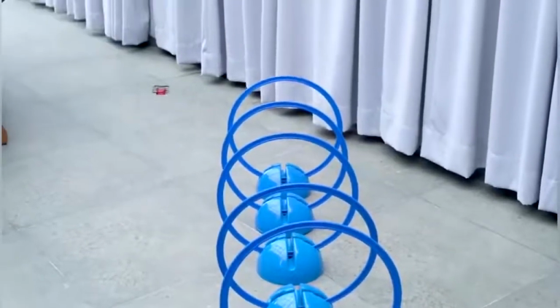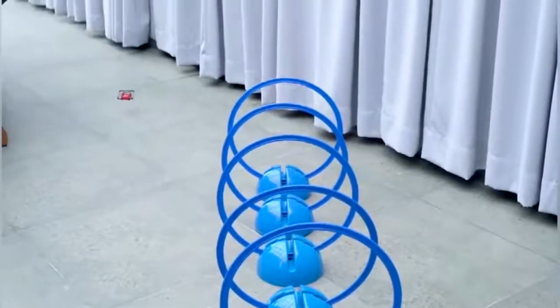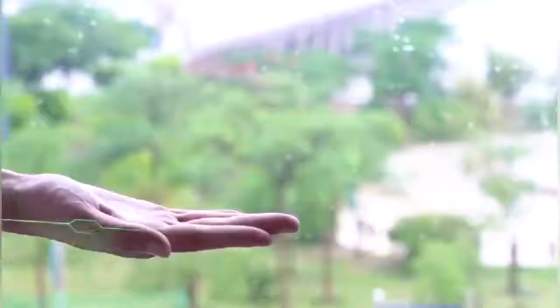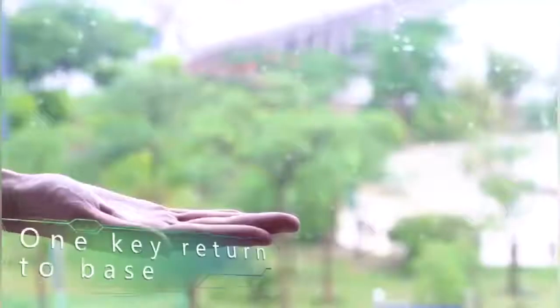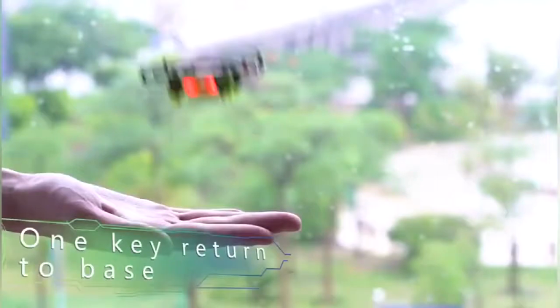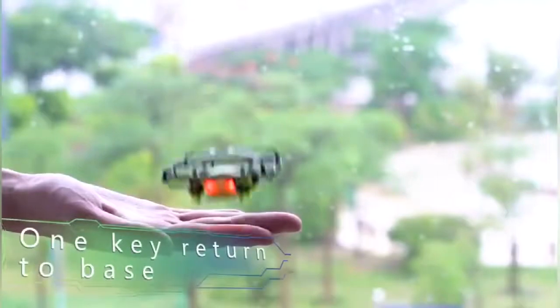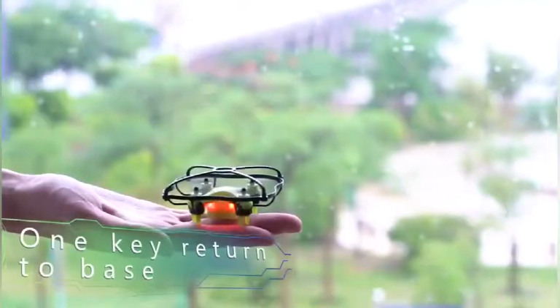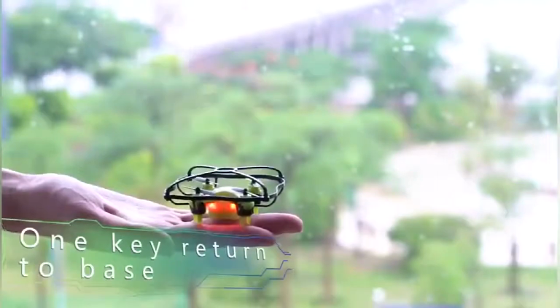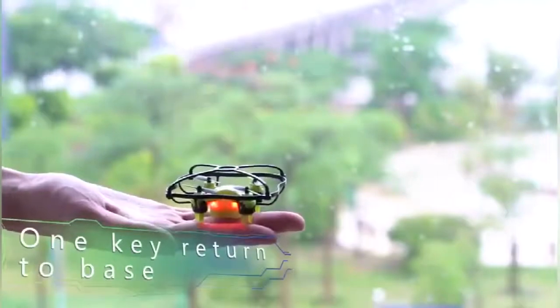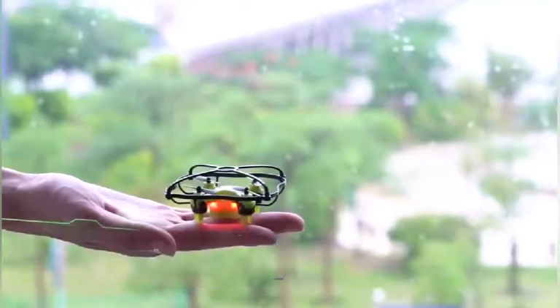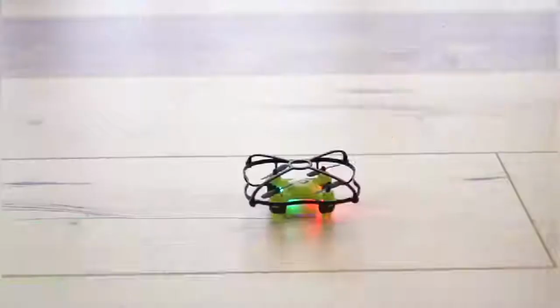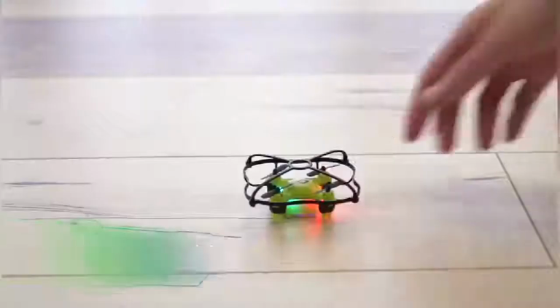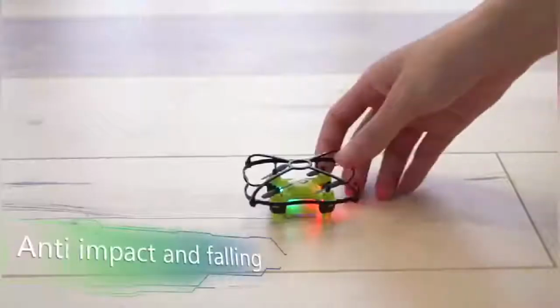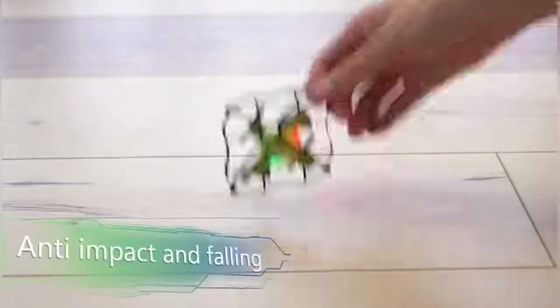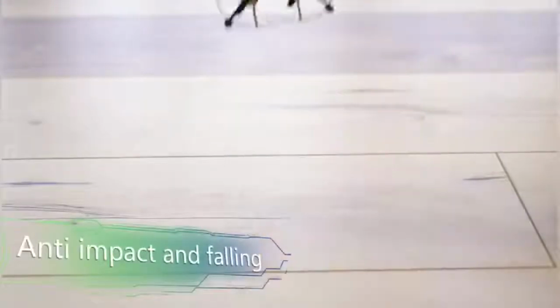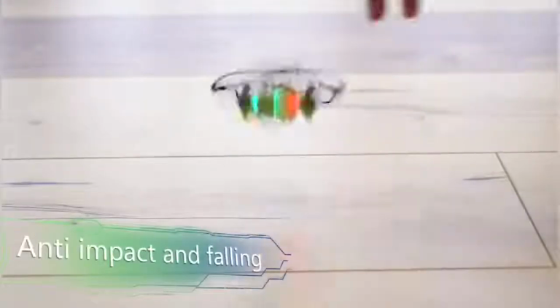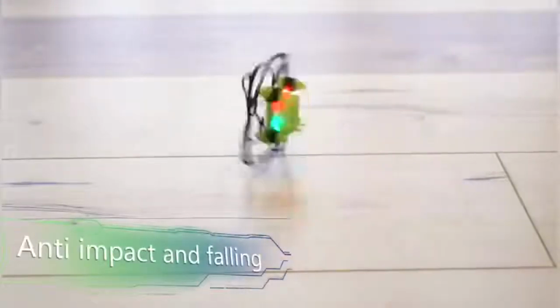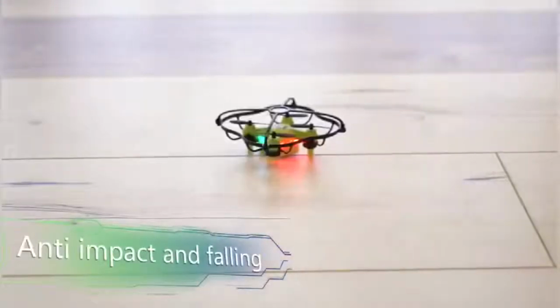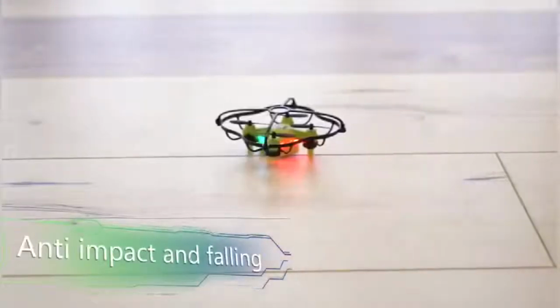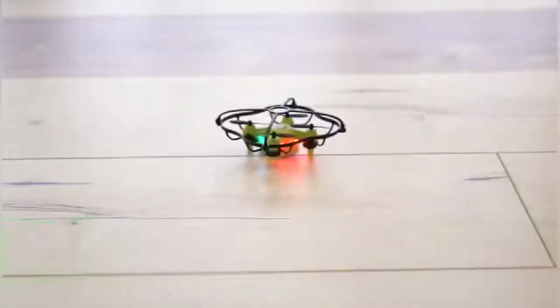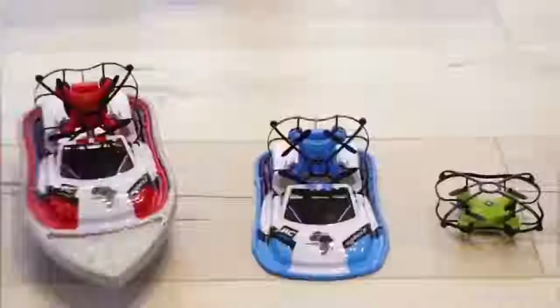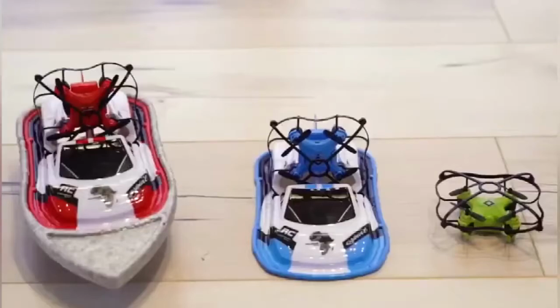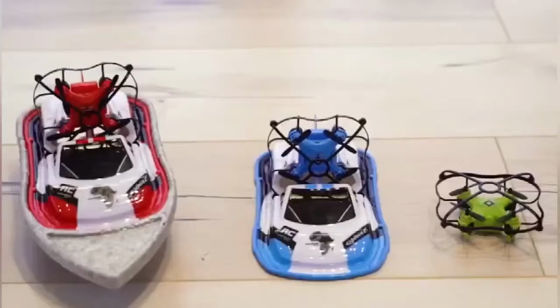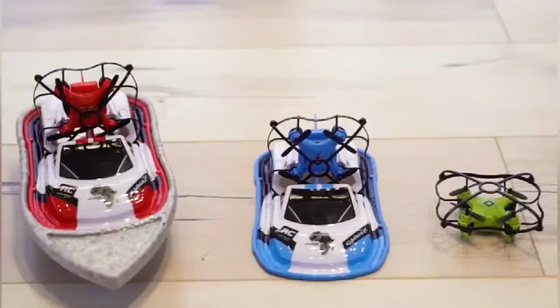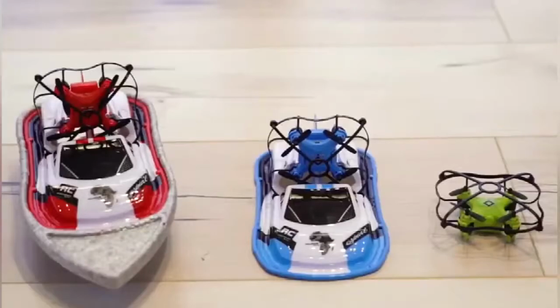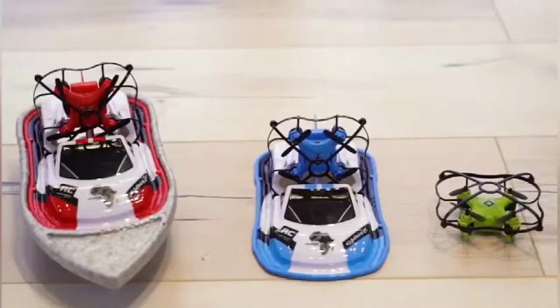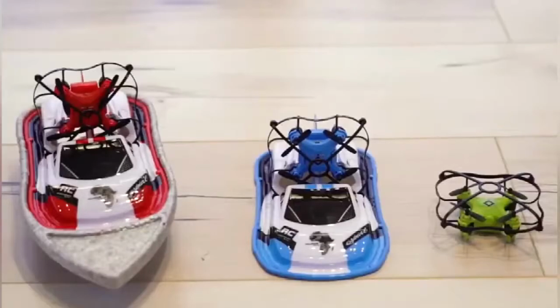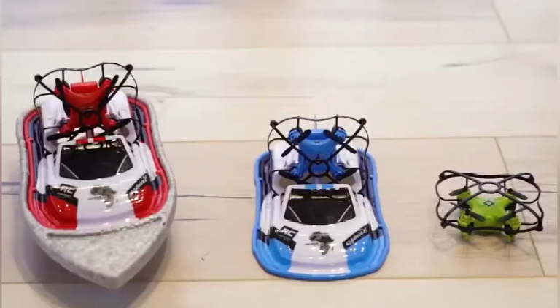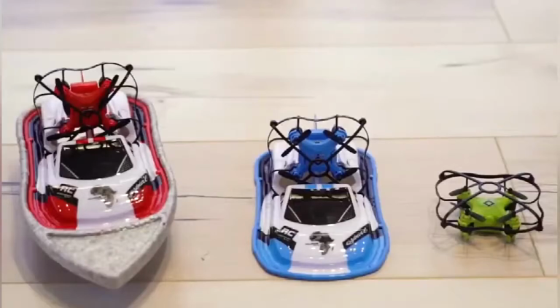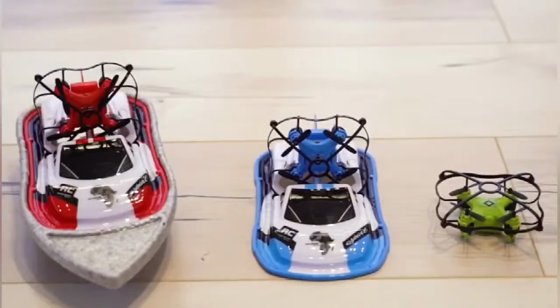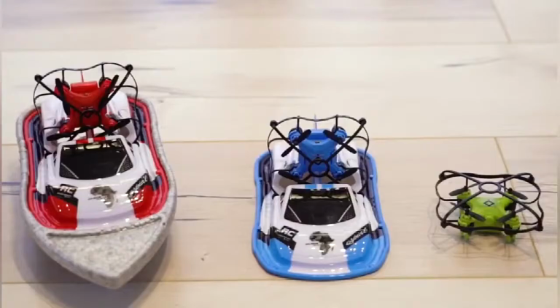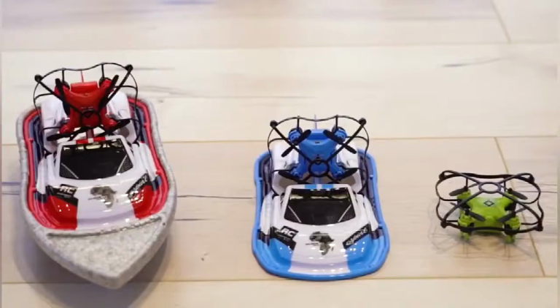1 key return to base, anti-impact and falling. Changhuang Remote Control Aircraft.